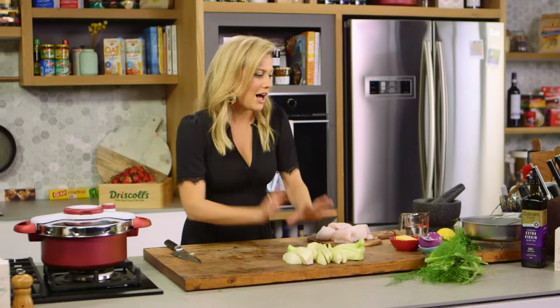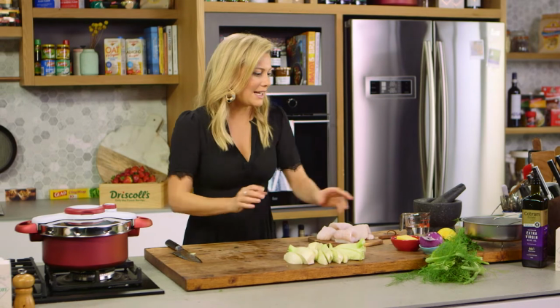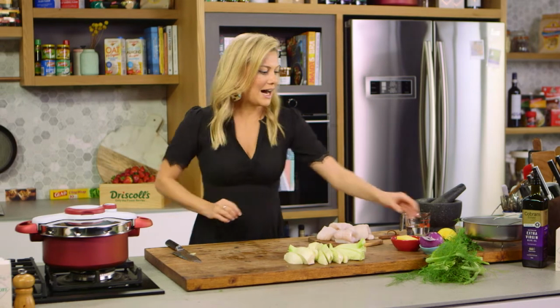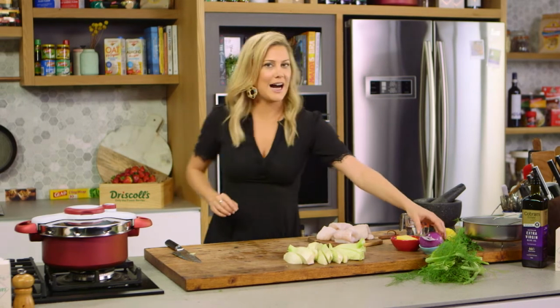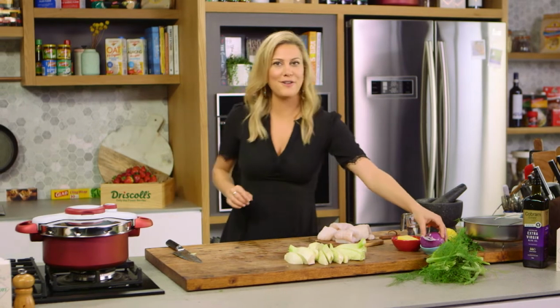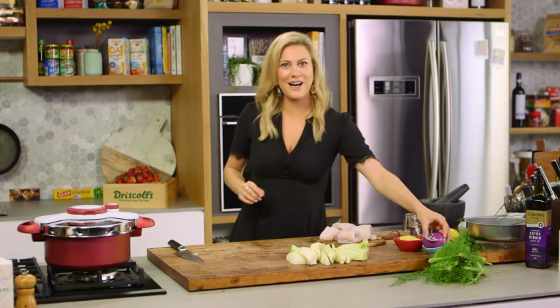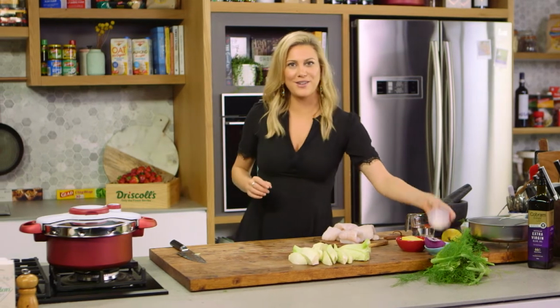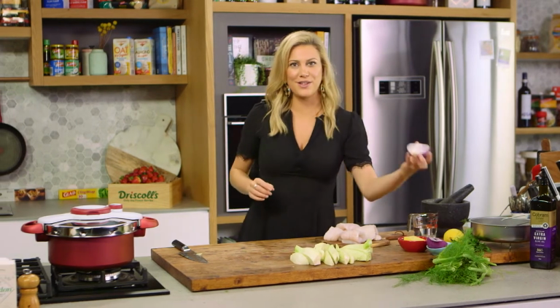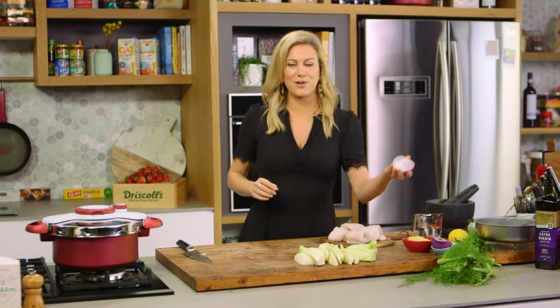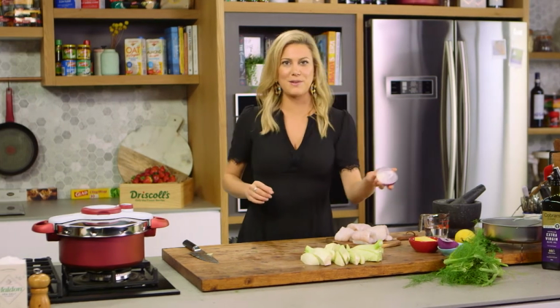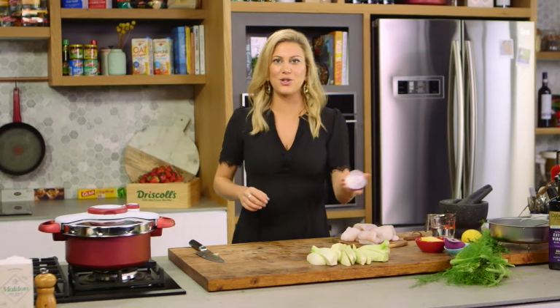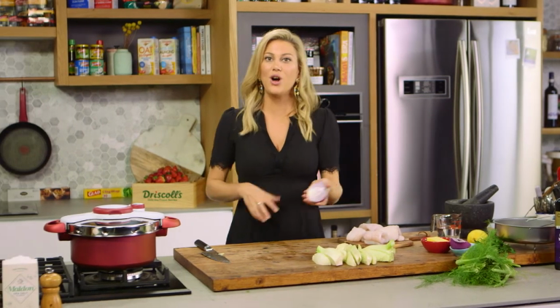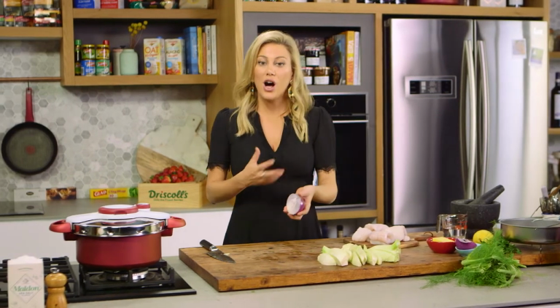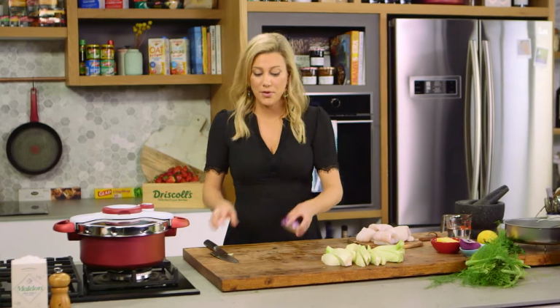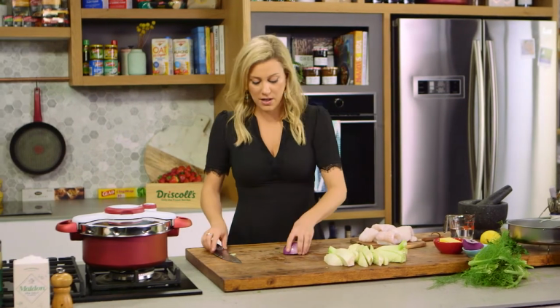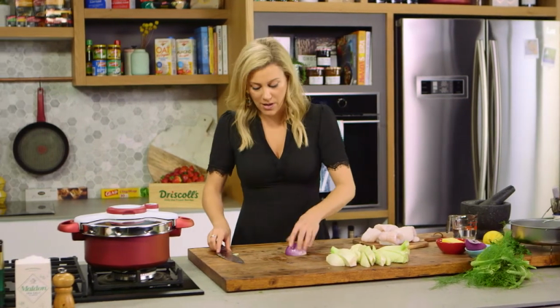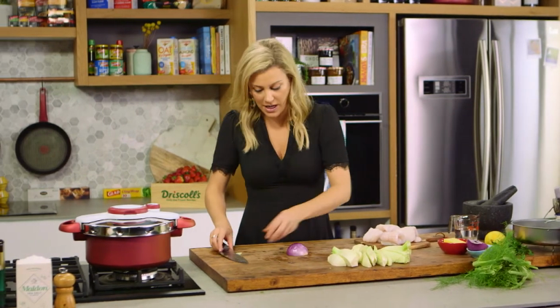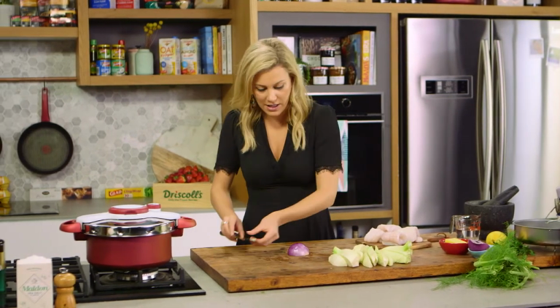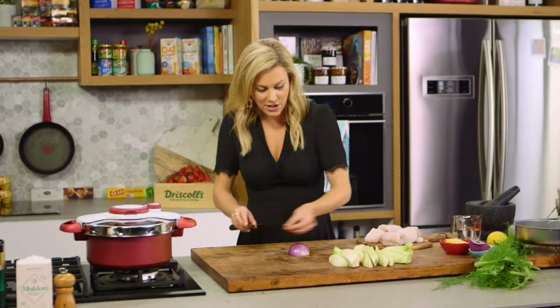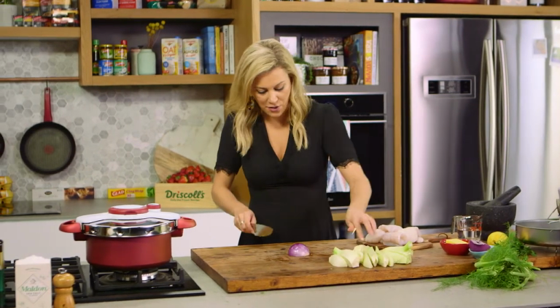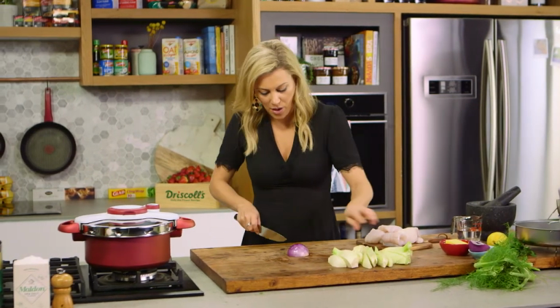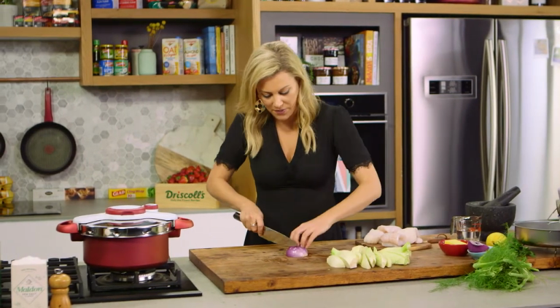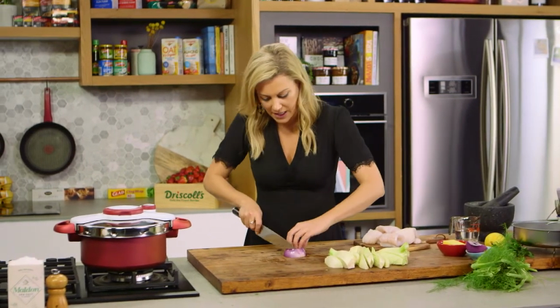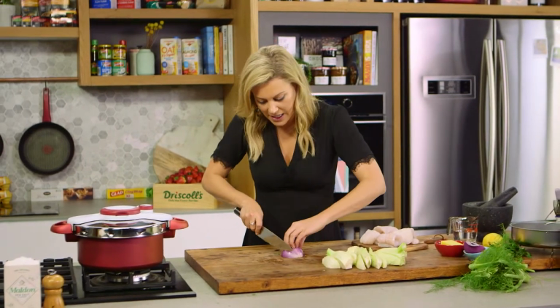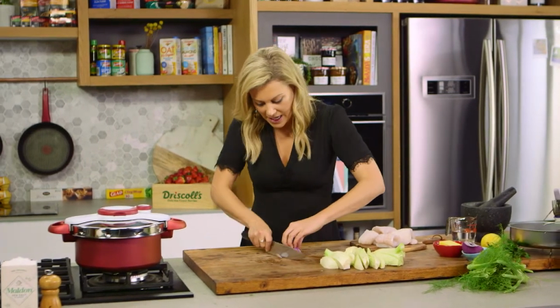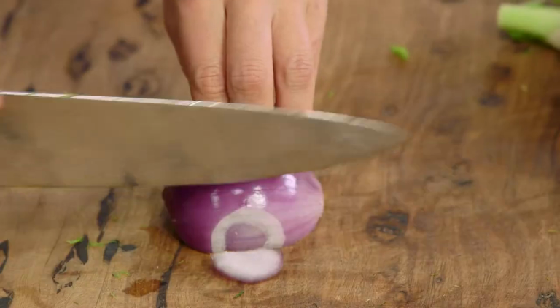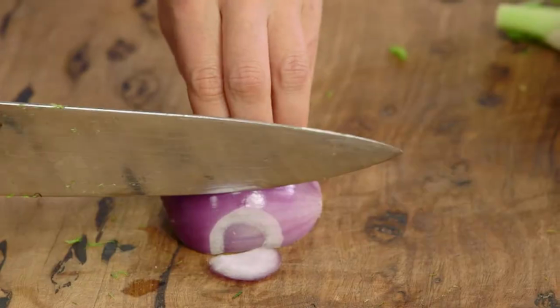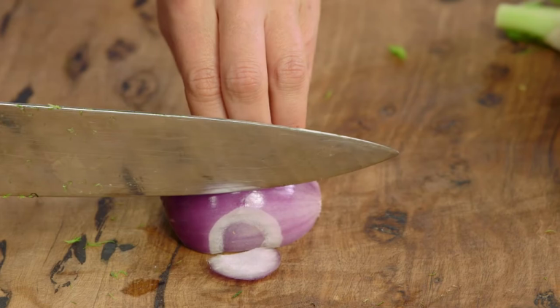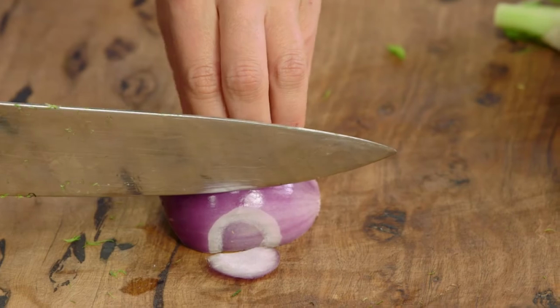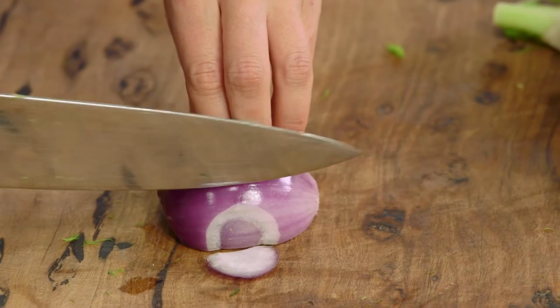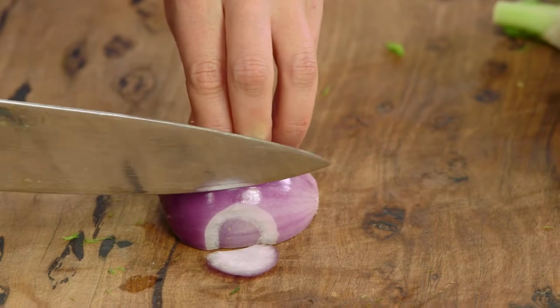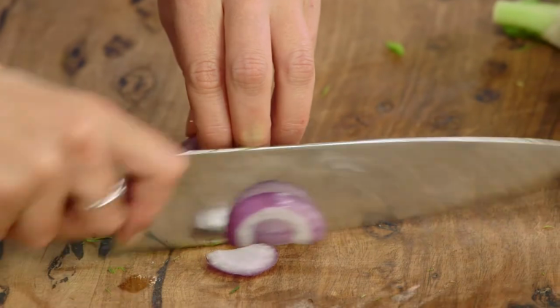I need half an onion for this recipe too. I'm using a red onion just for a pop of color and I'll finely slice it.